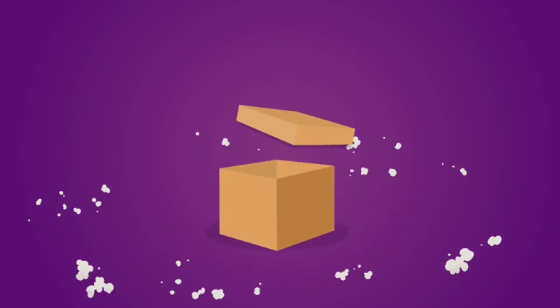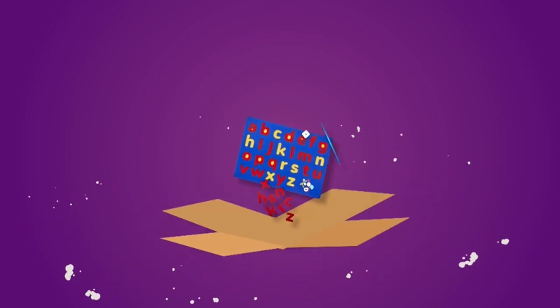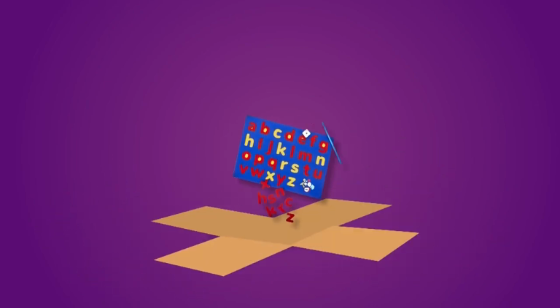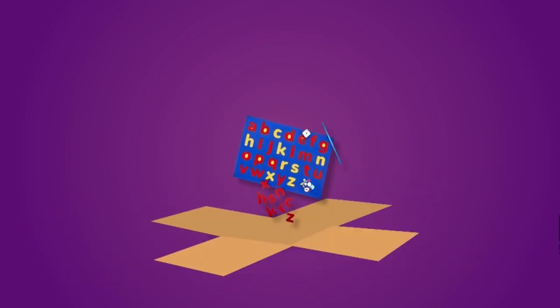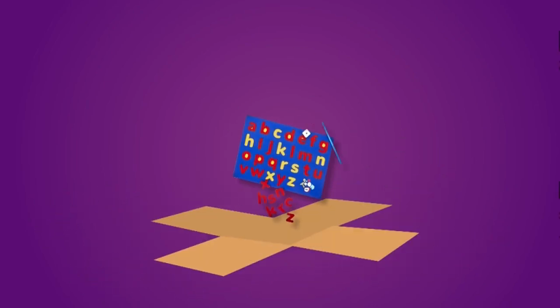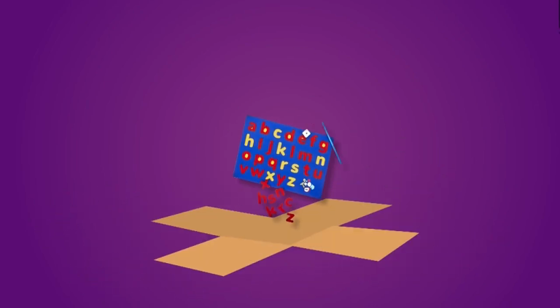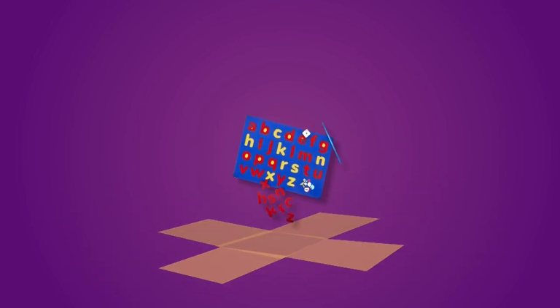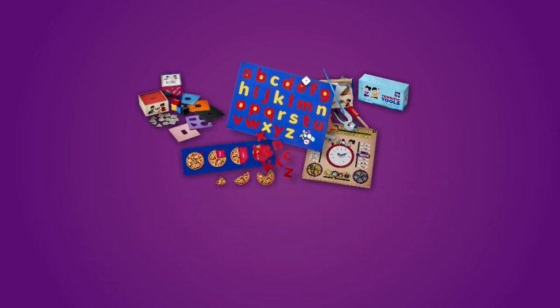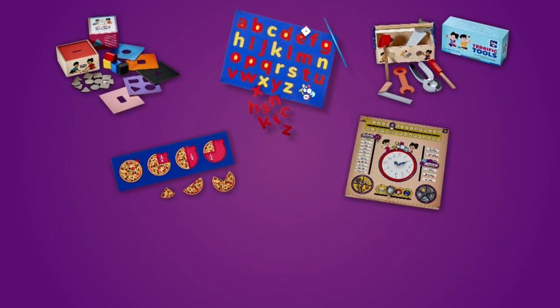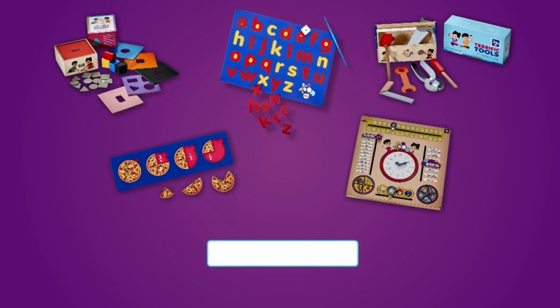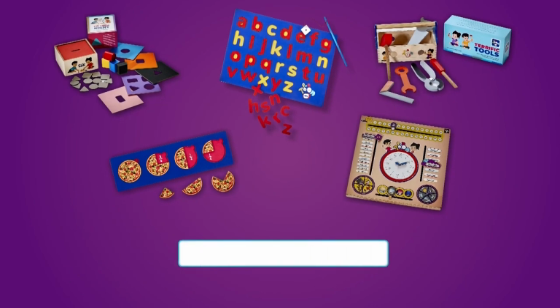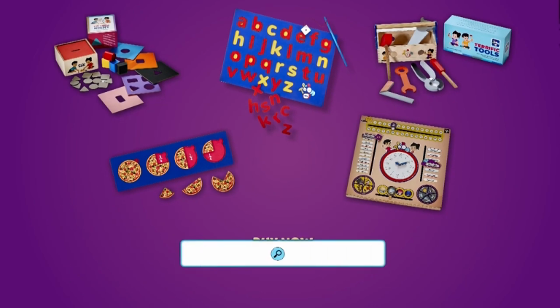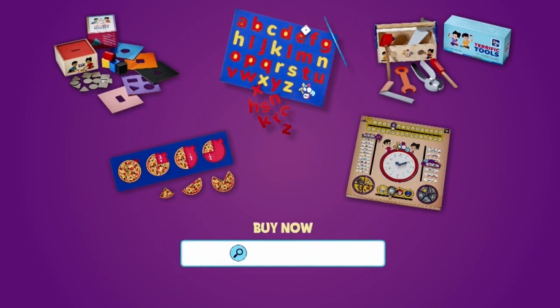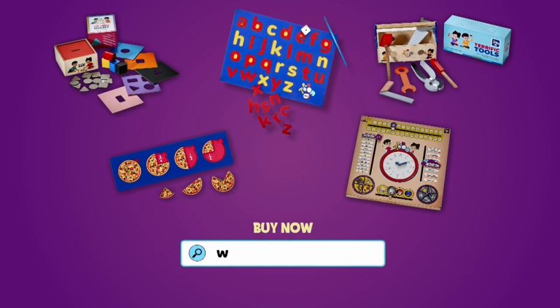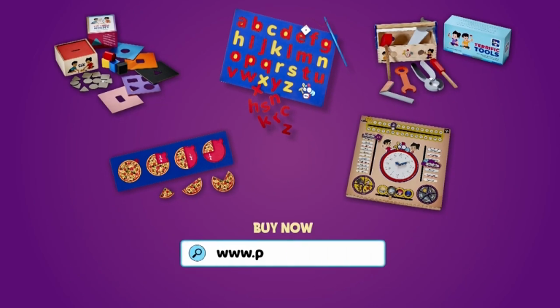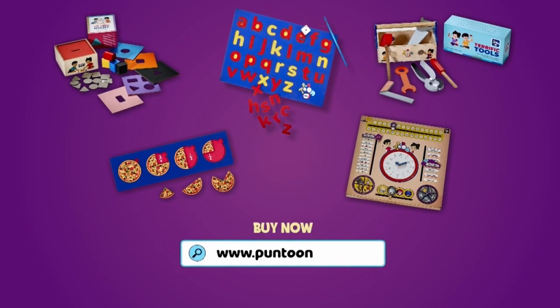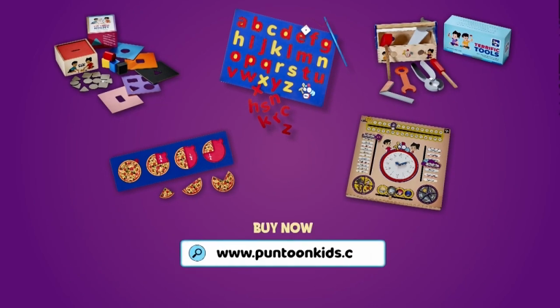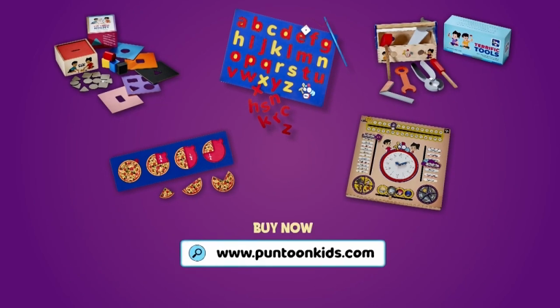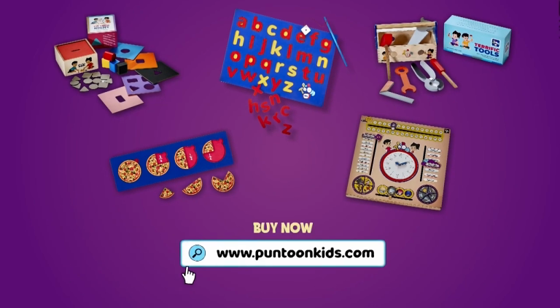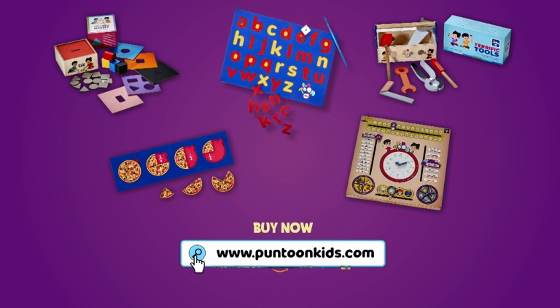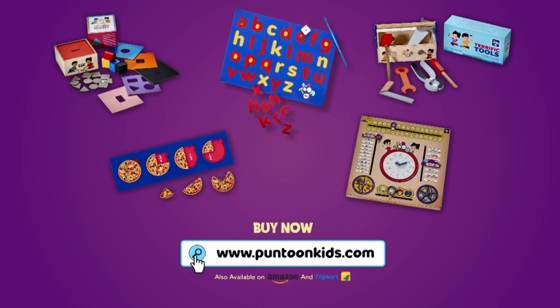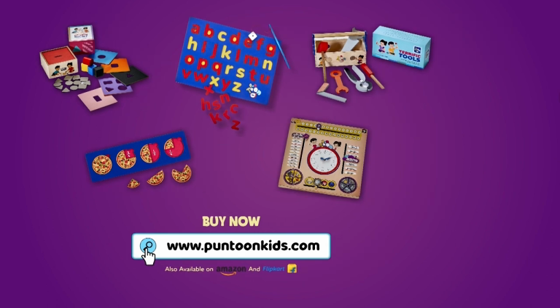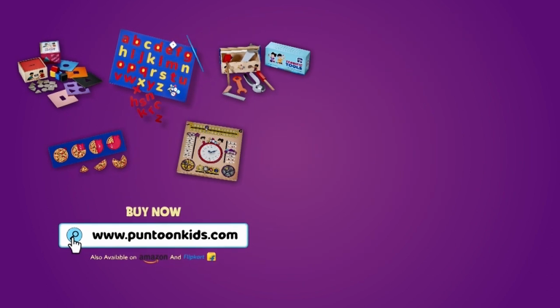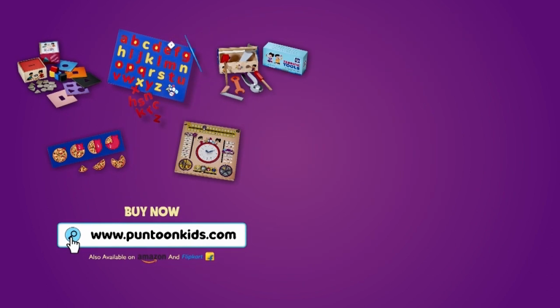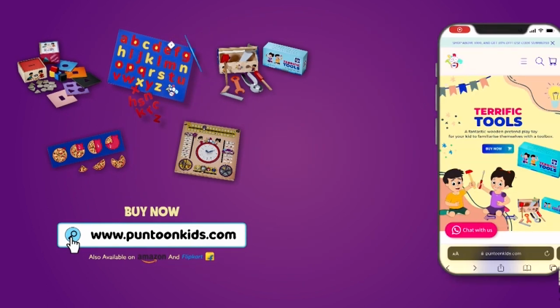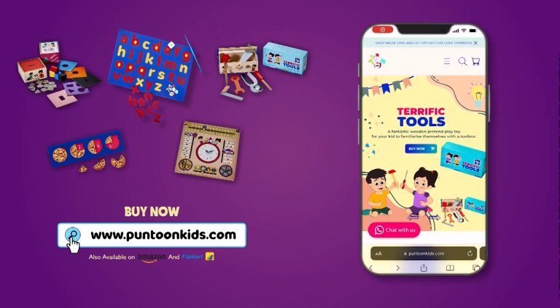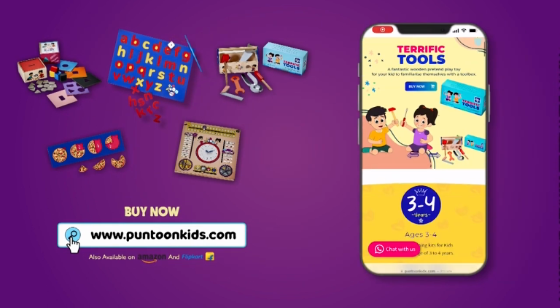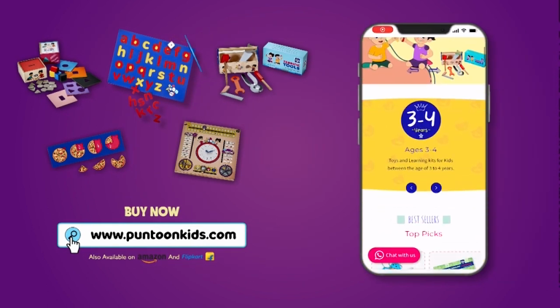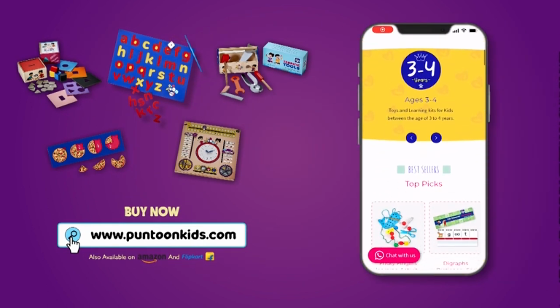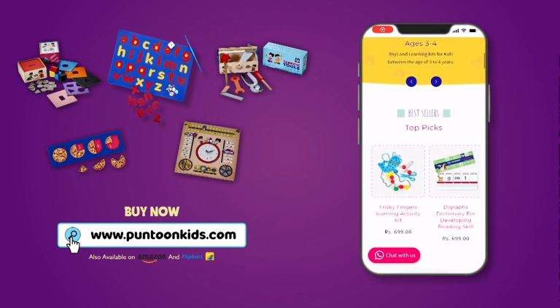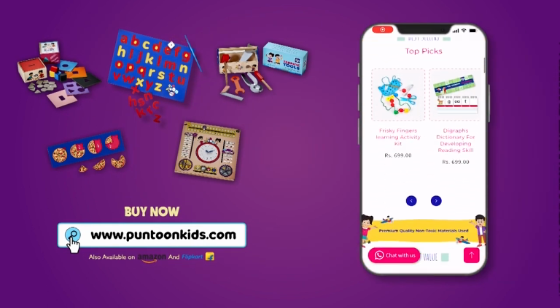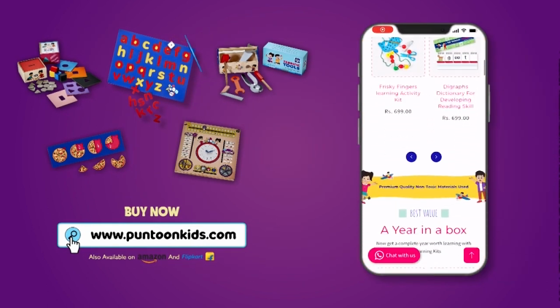You can also order your favorite Gusto Chinkie's favorite toys from our website. Link is in the description.